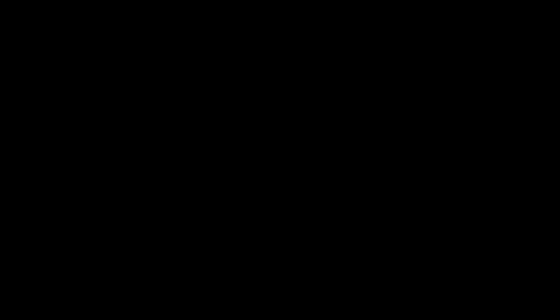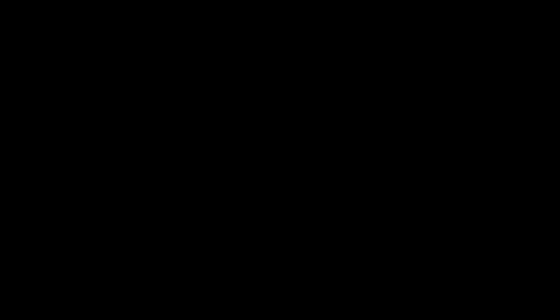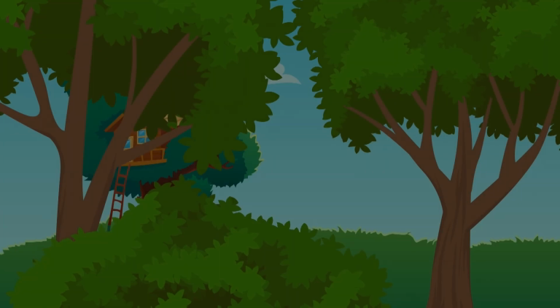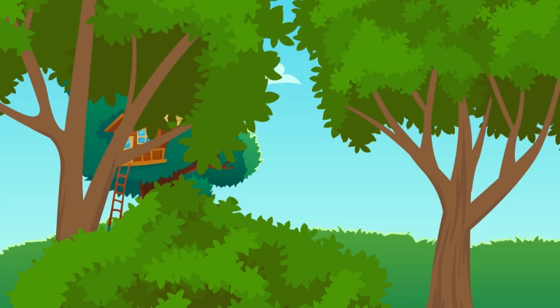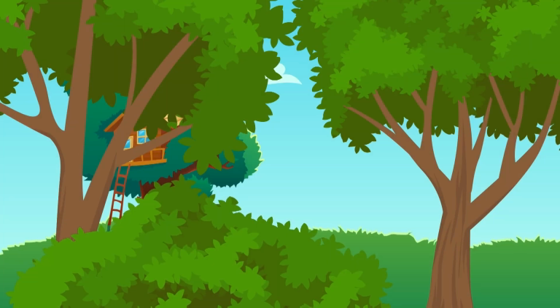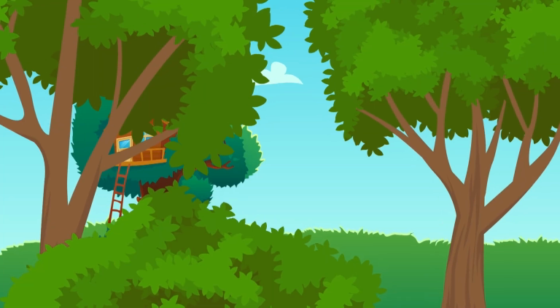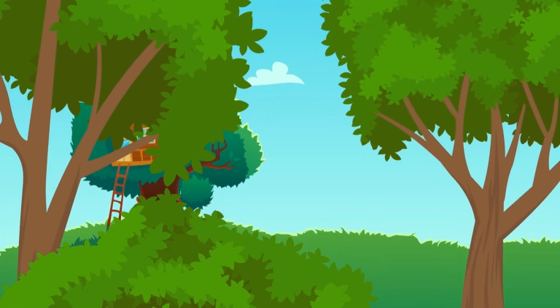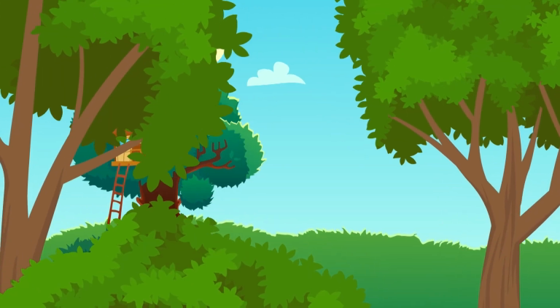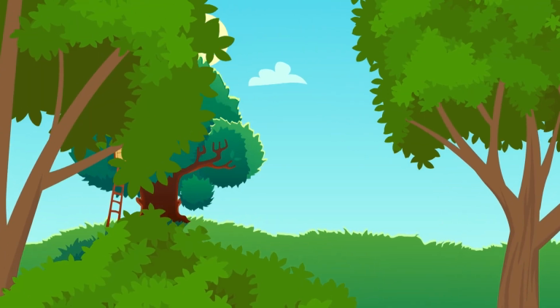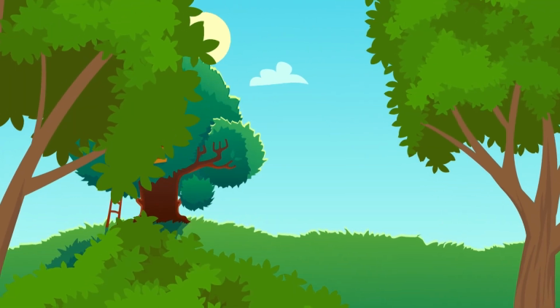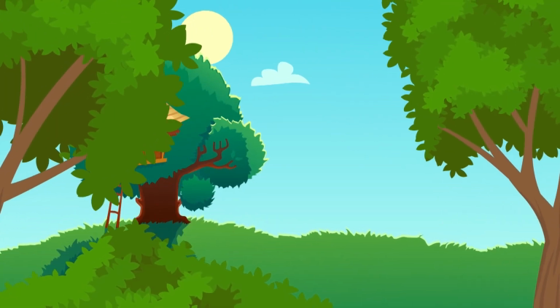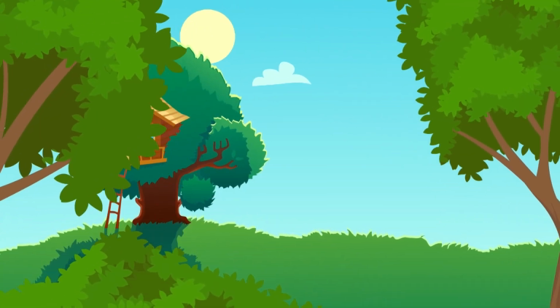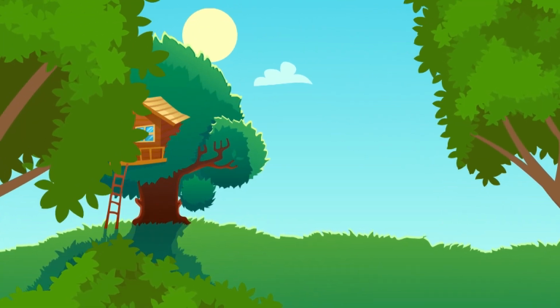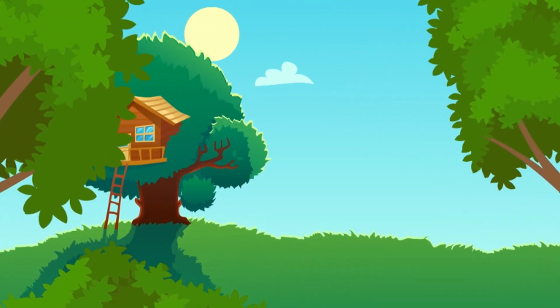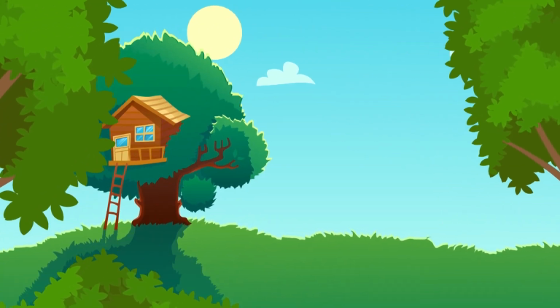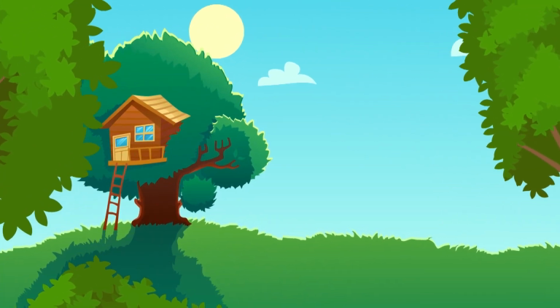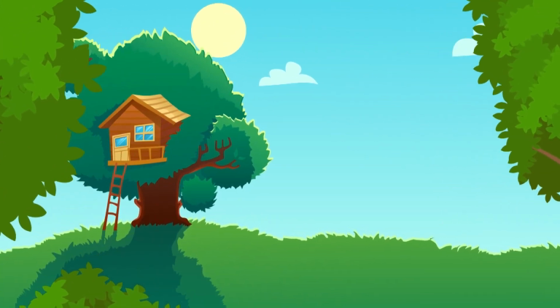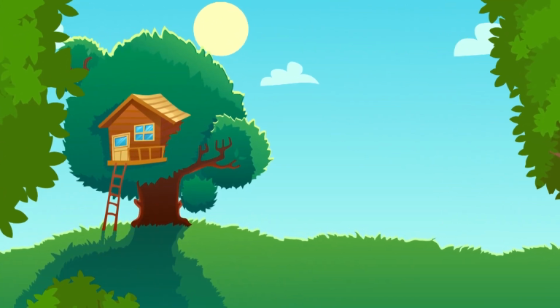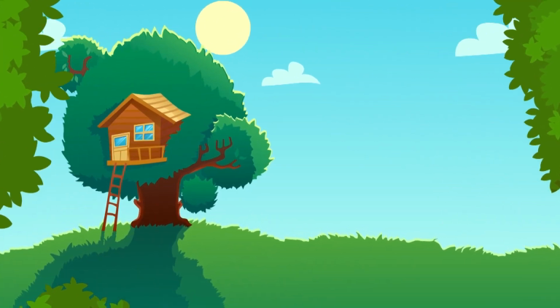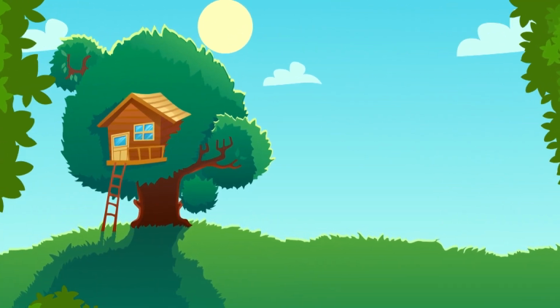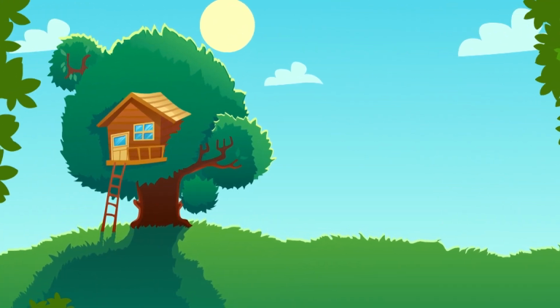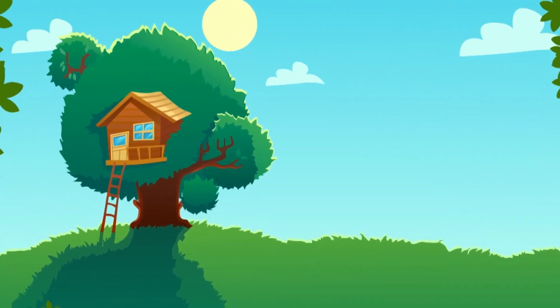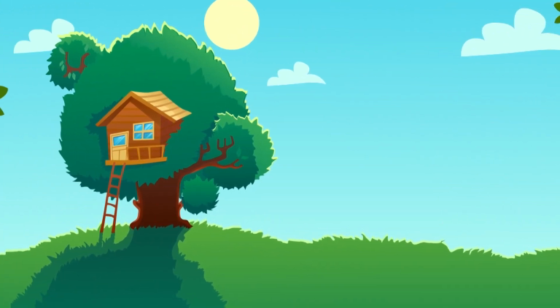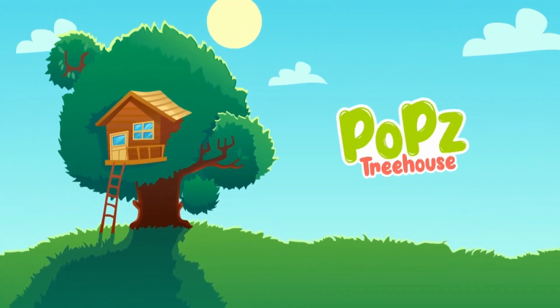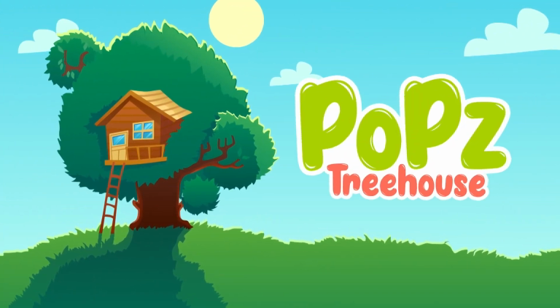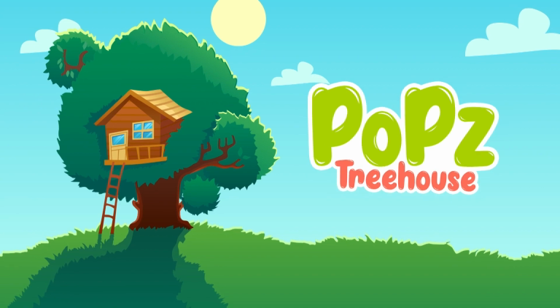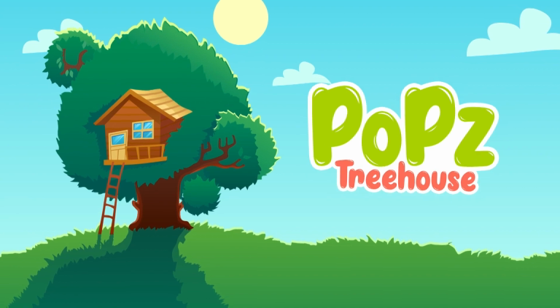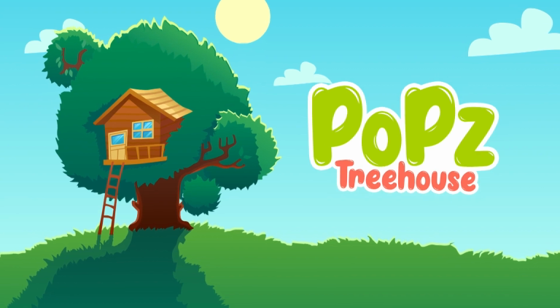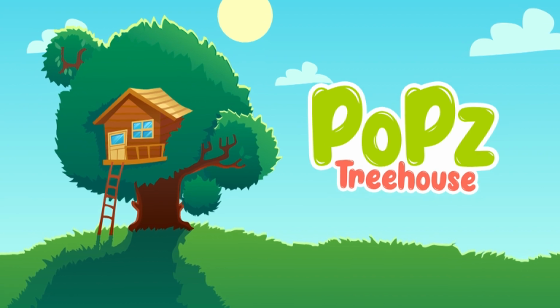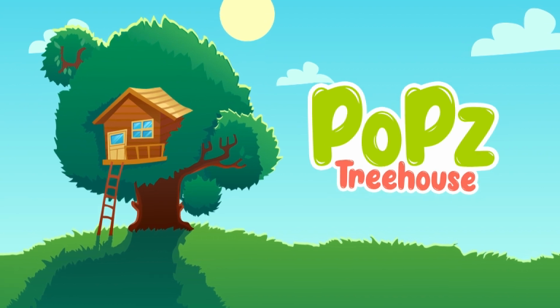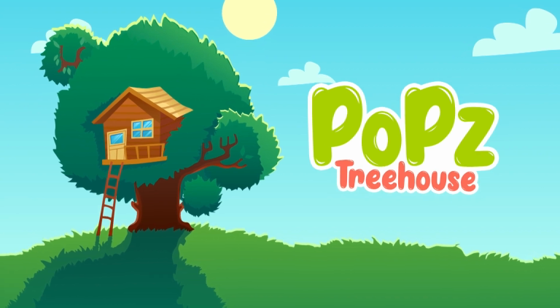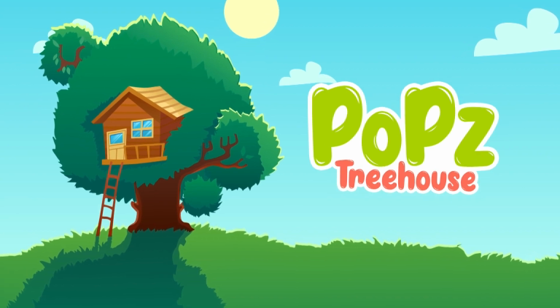Come on and play, come on and sing, come on and learn — Pops Treehouse!